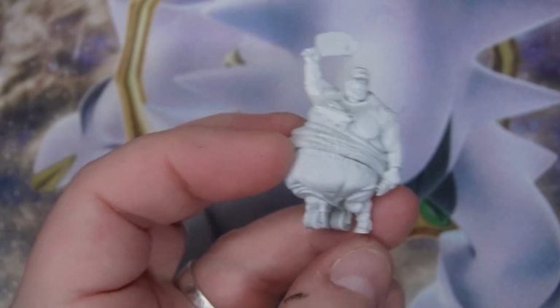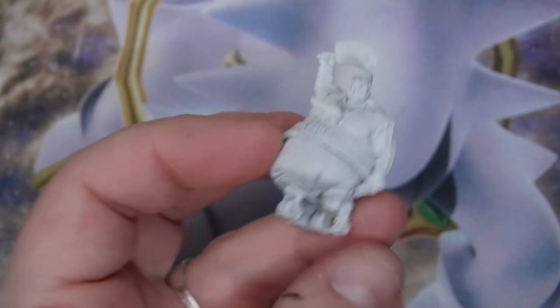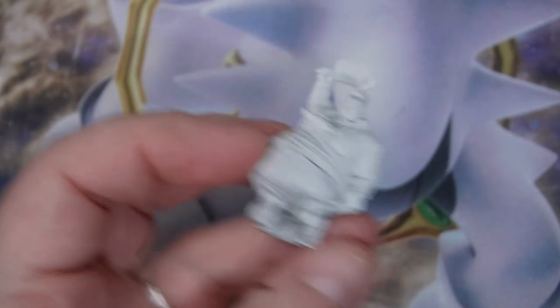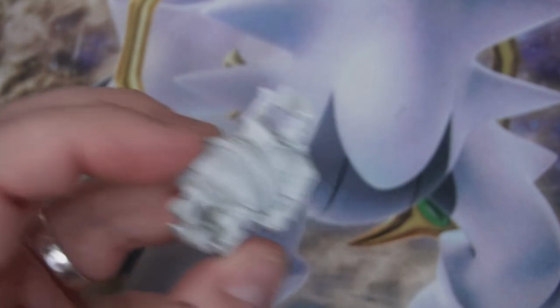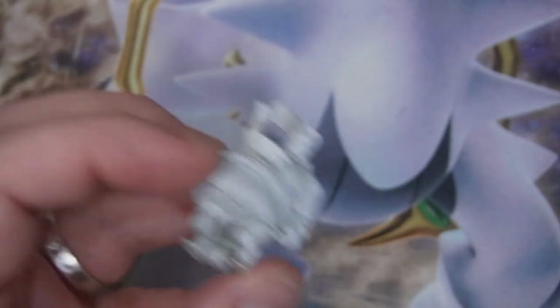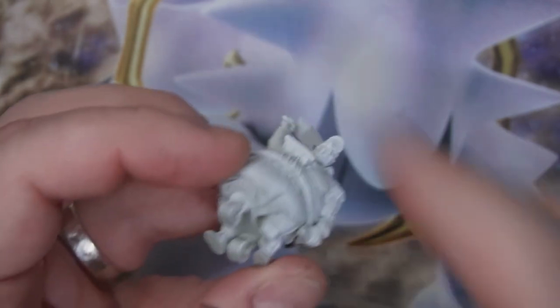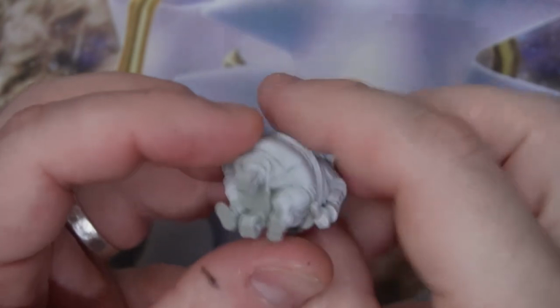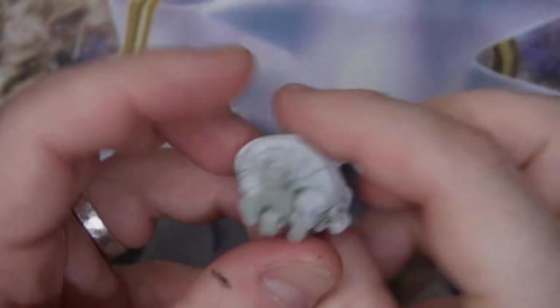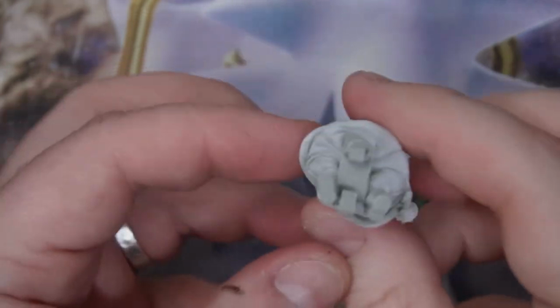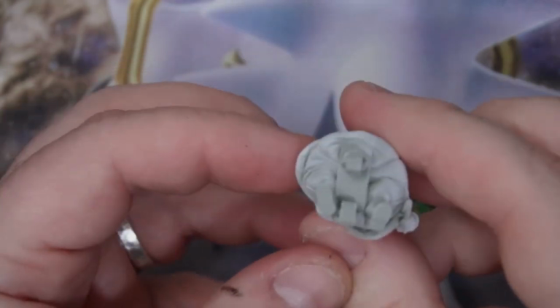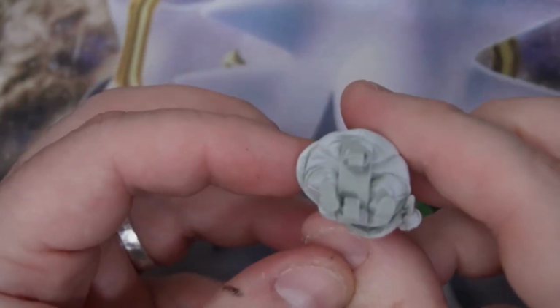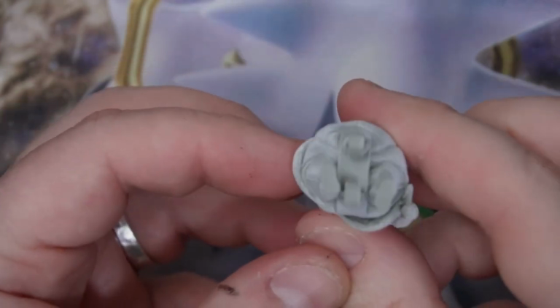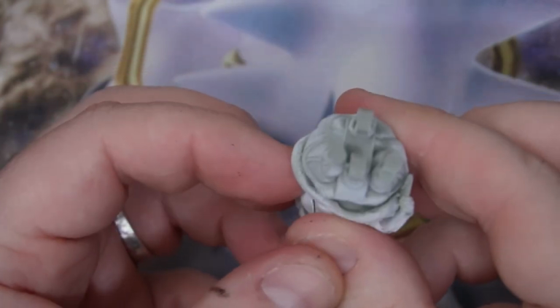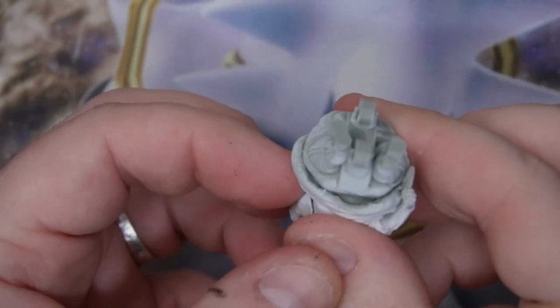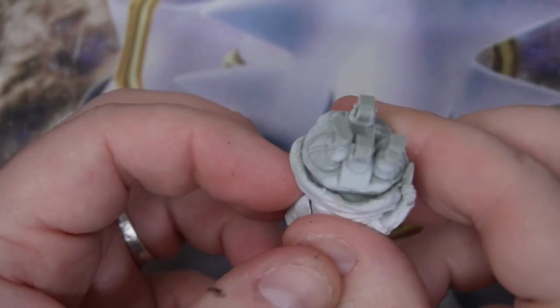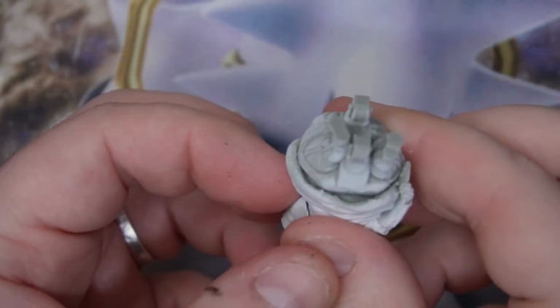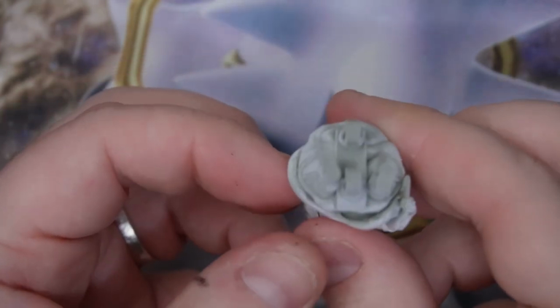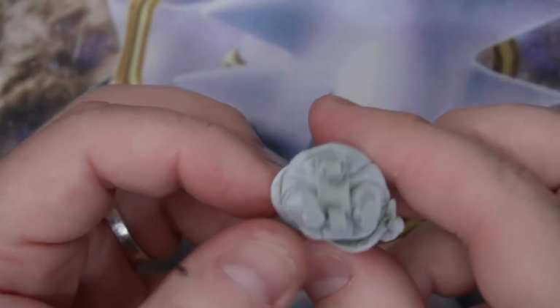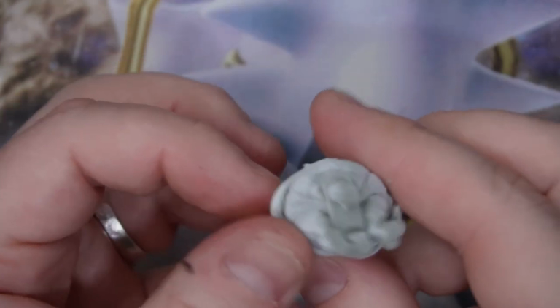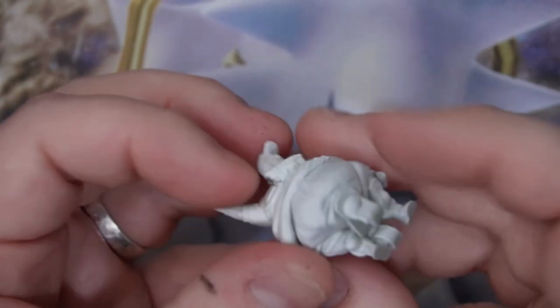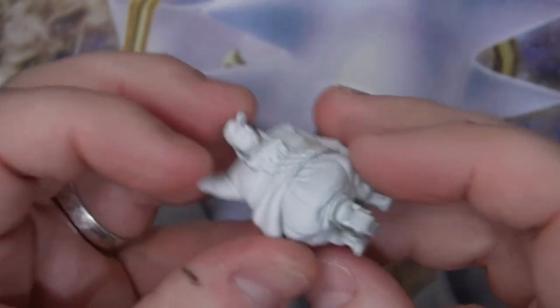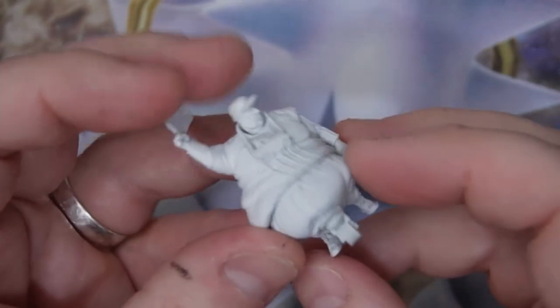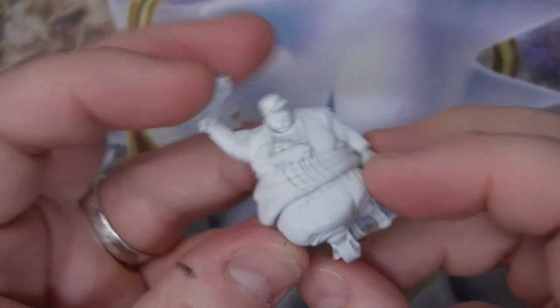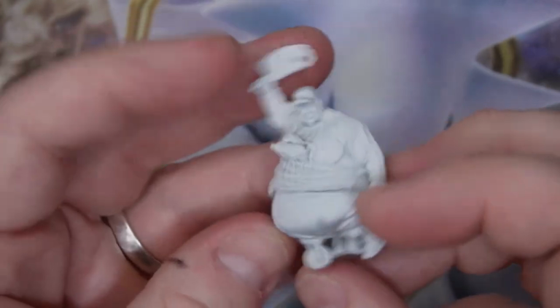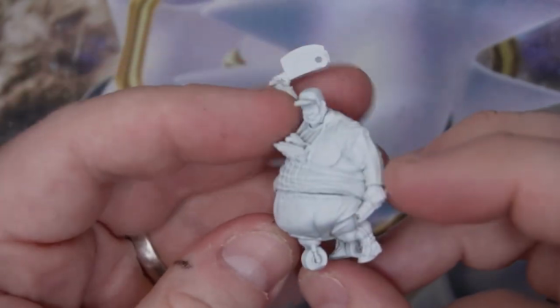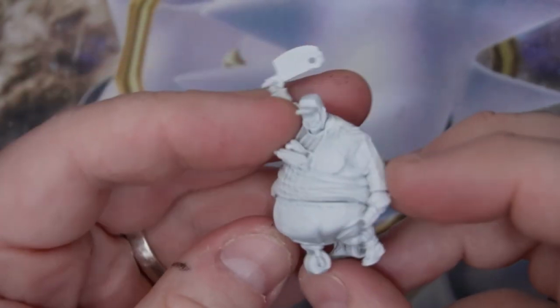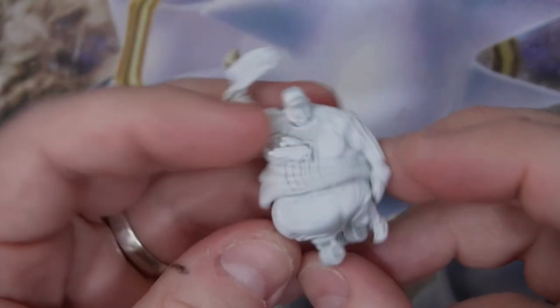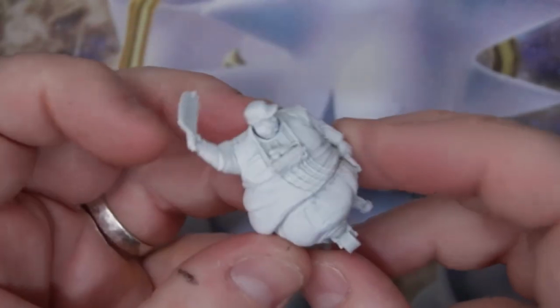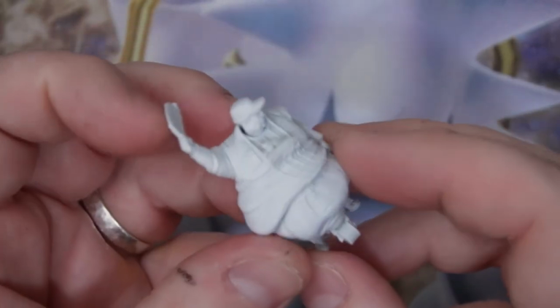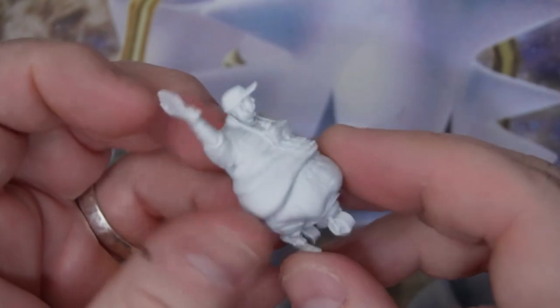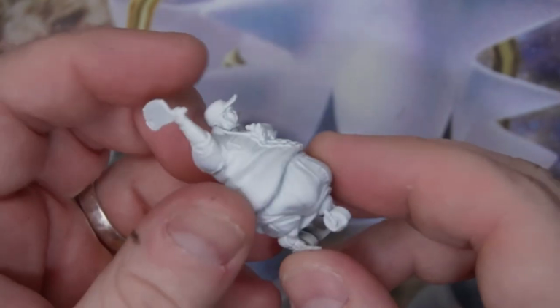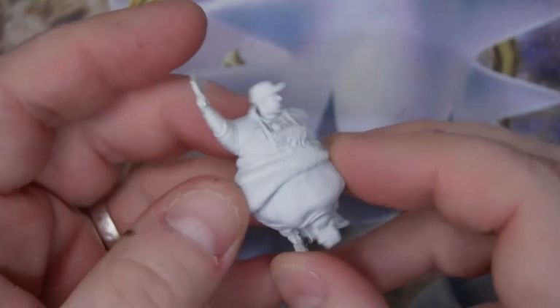This is the second fatty that I've painted that looks like Trump. I don't know if that's on purpose.